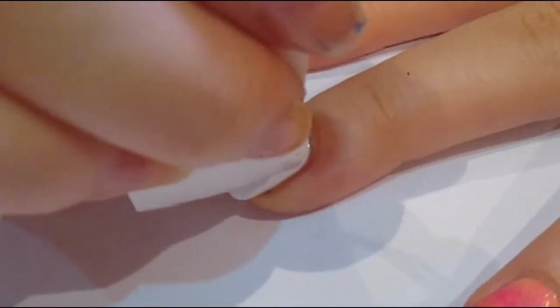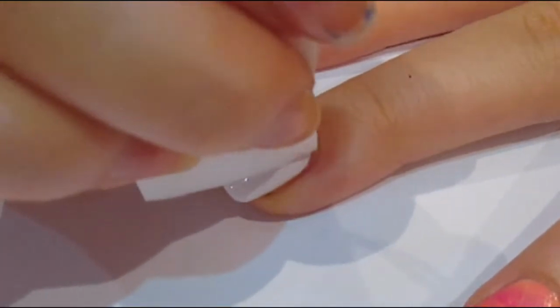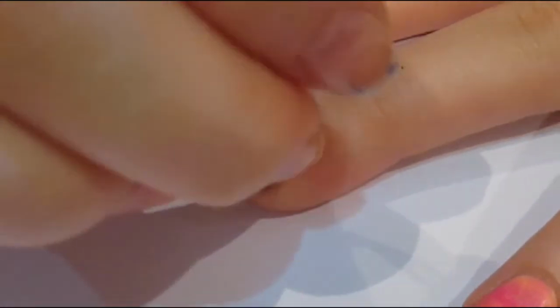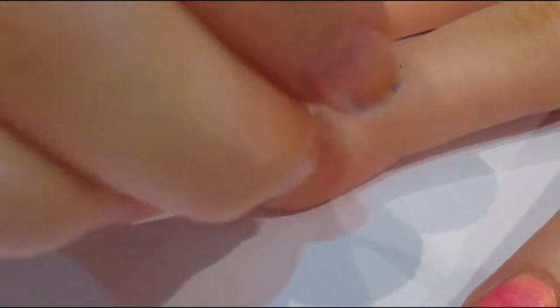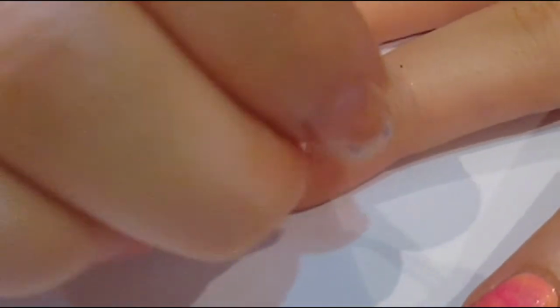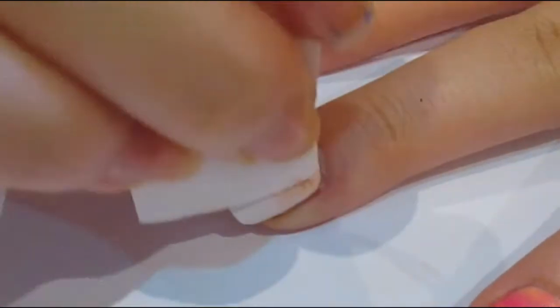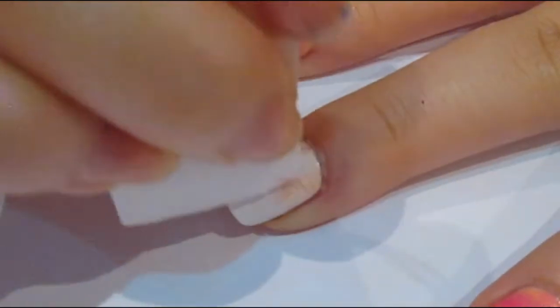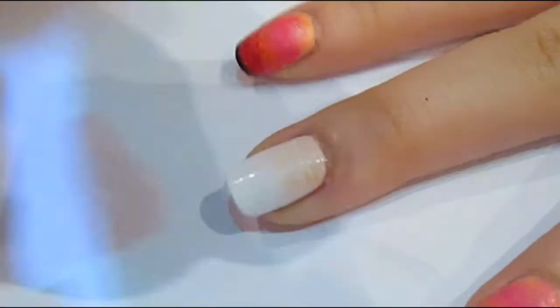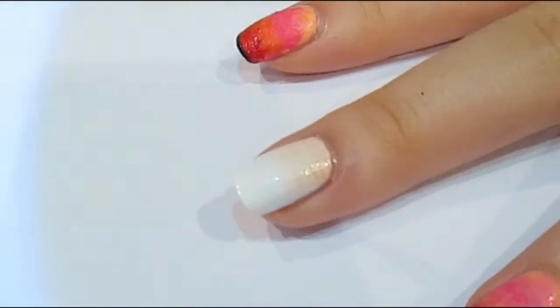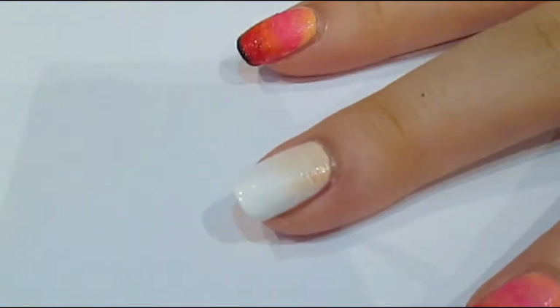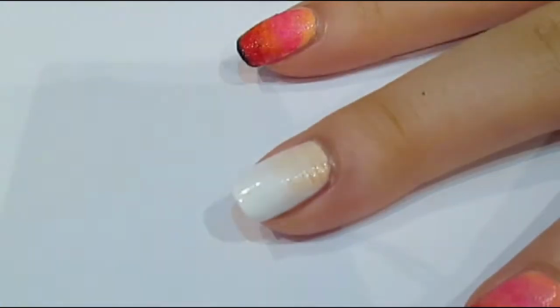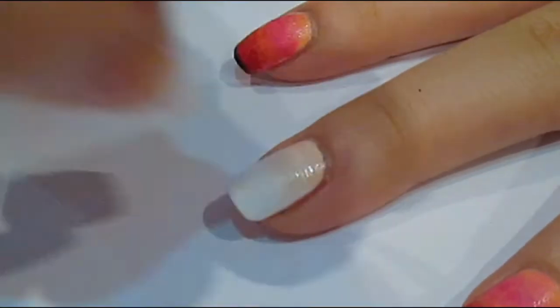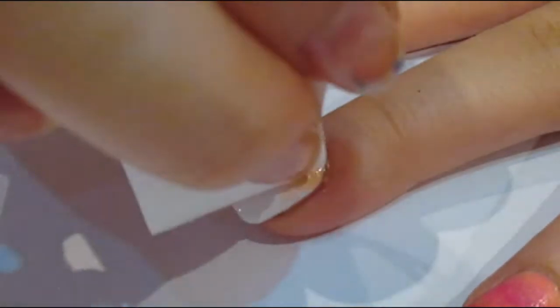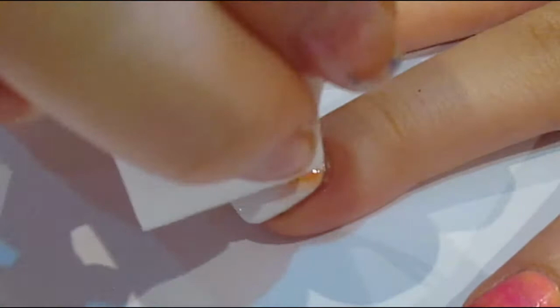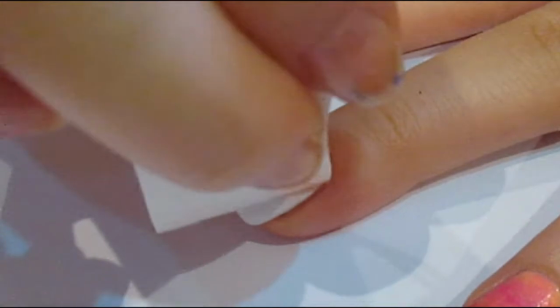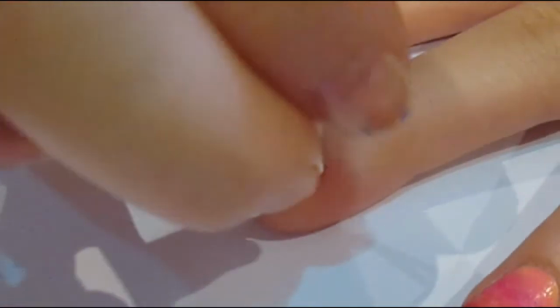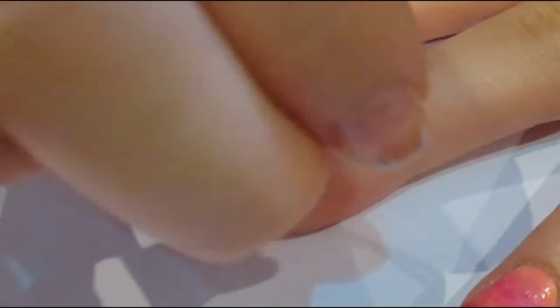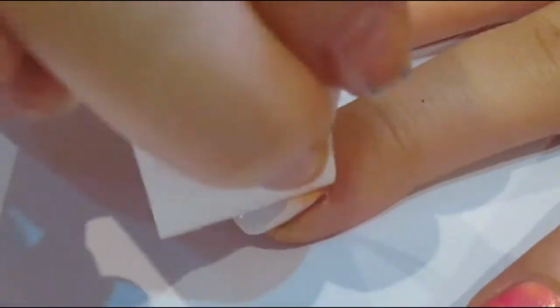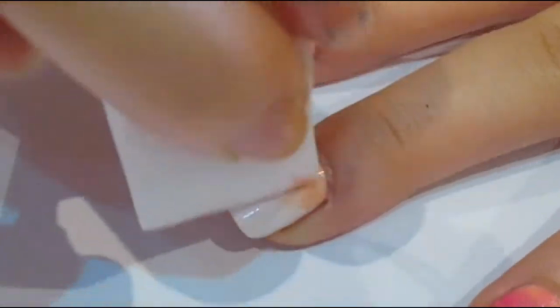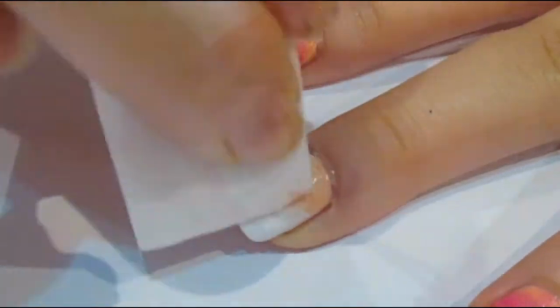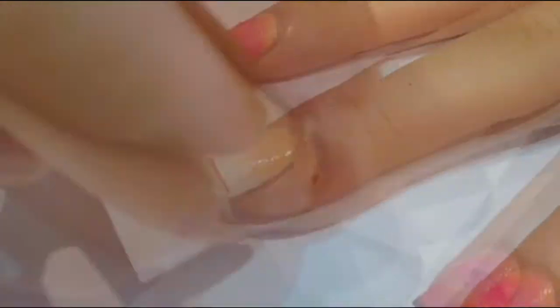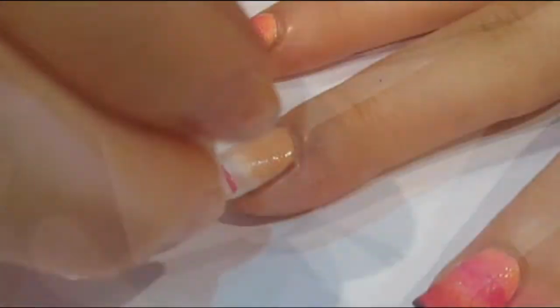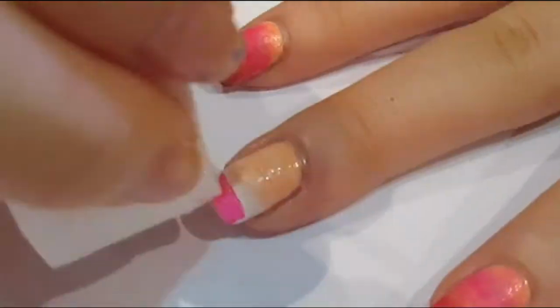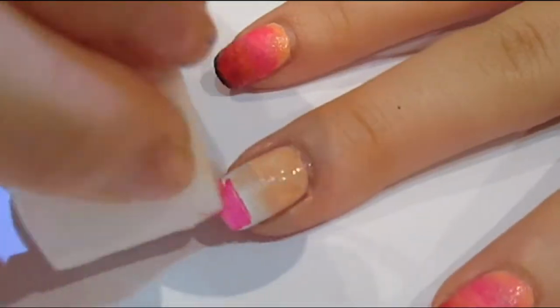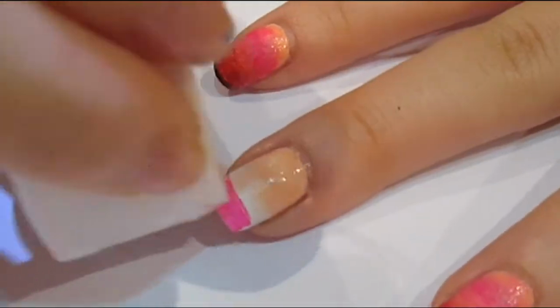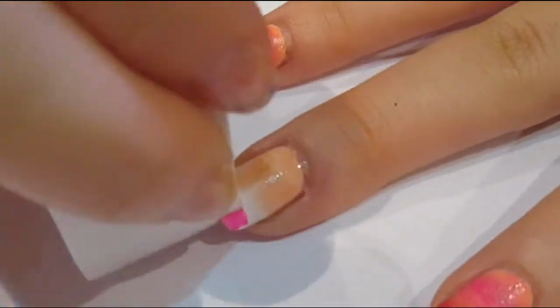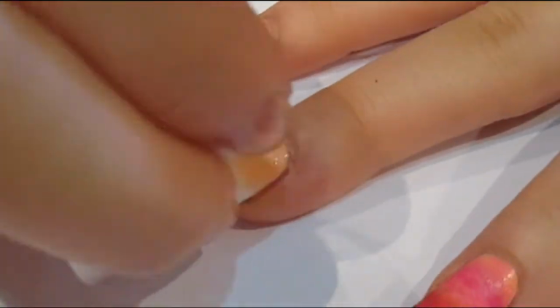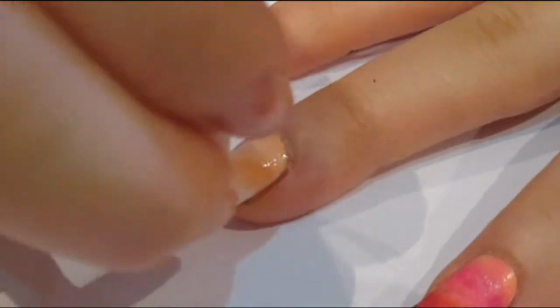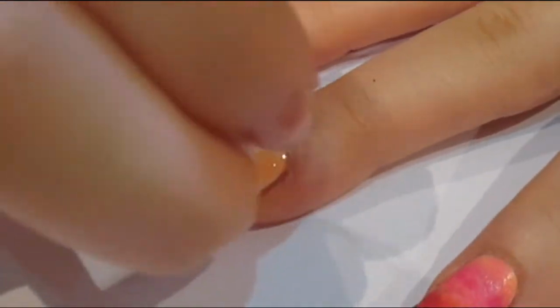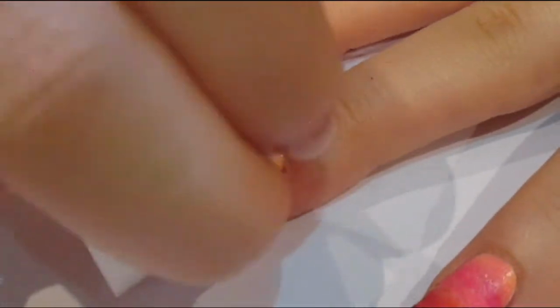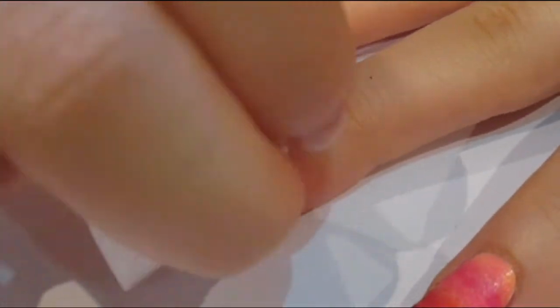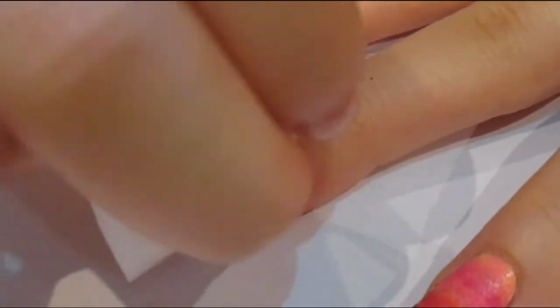So the first thing you want to do is paint all your nails in white. This will just mean that any colours that we put on top will really pop.